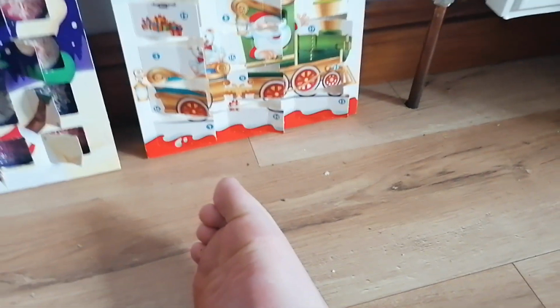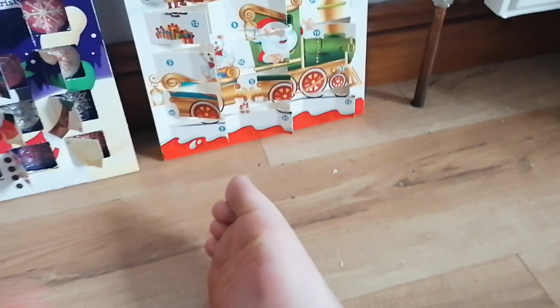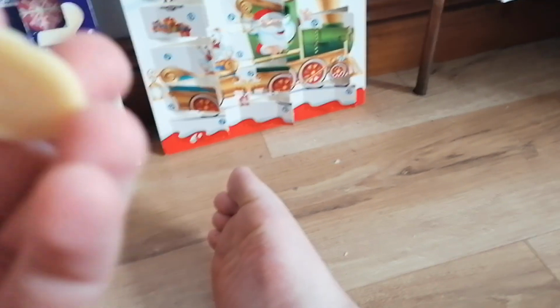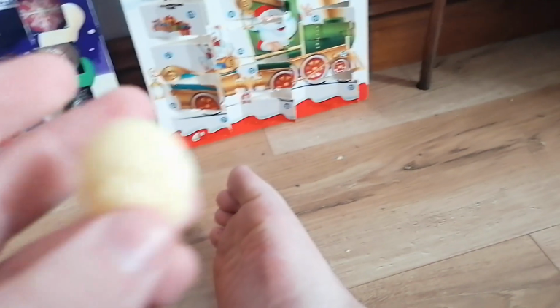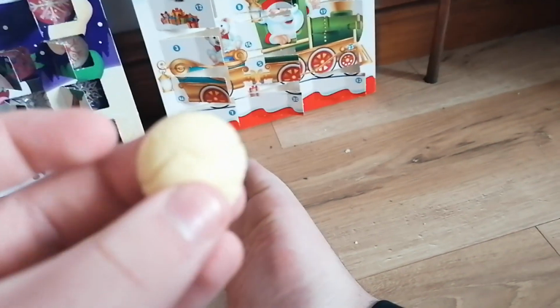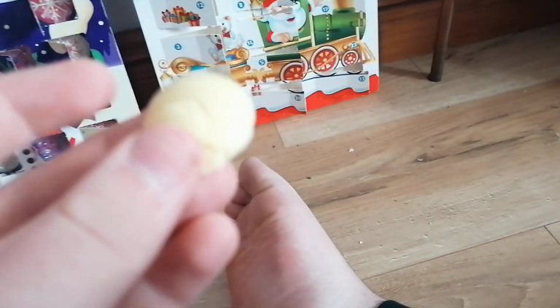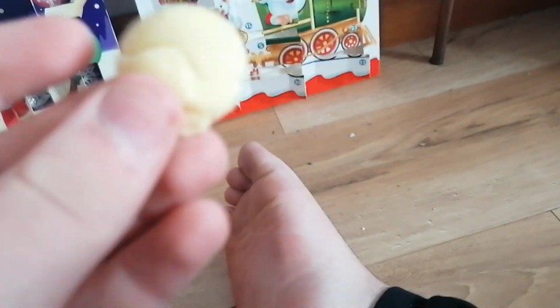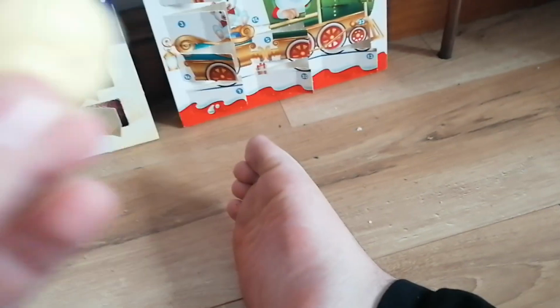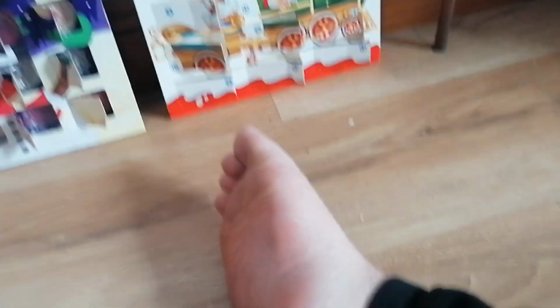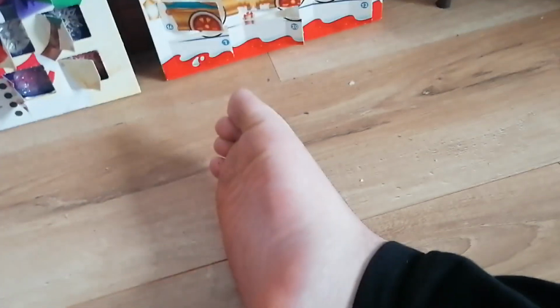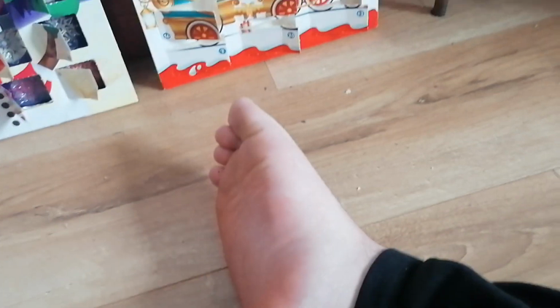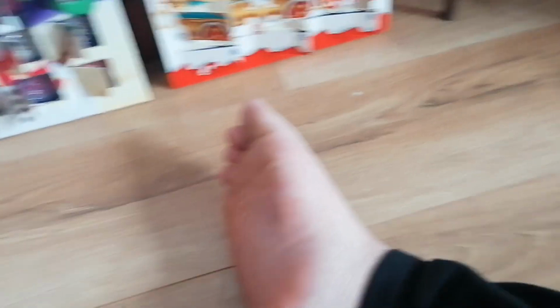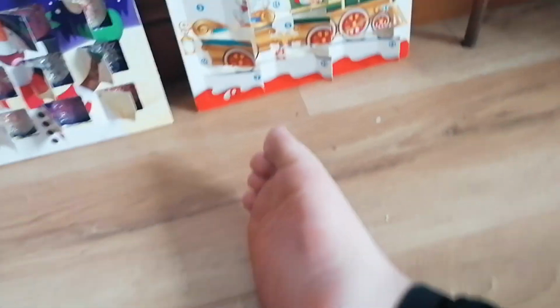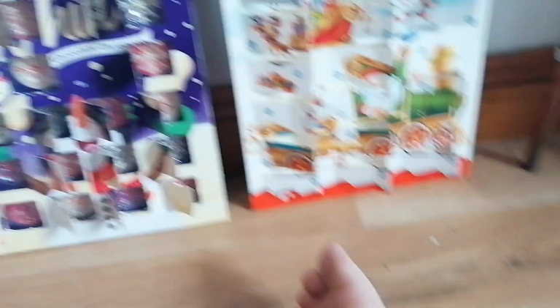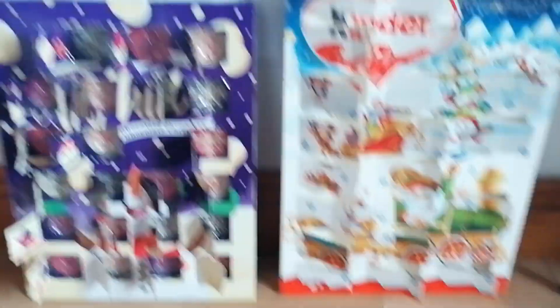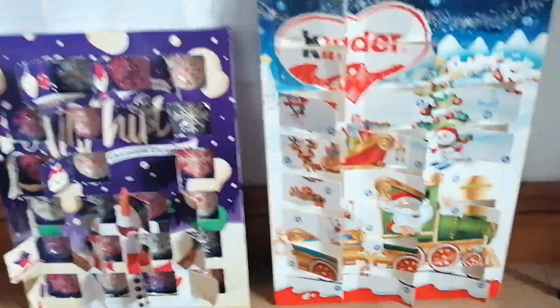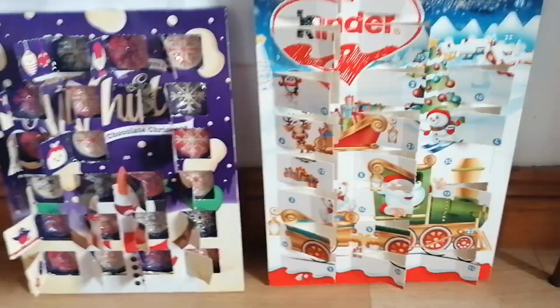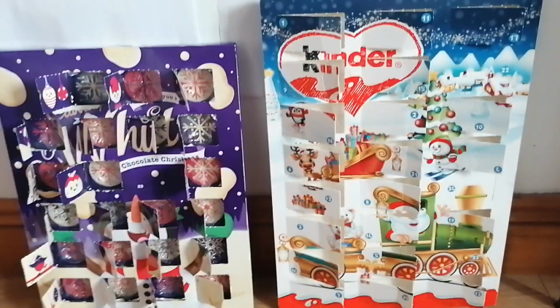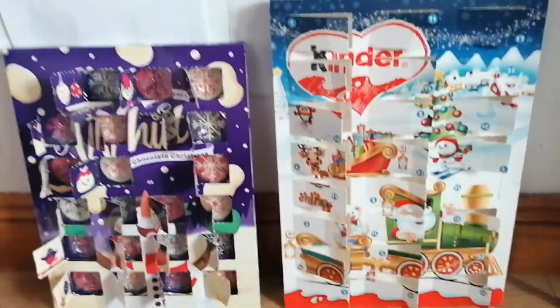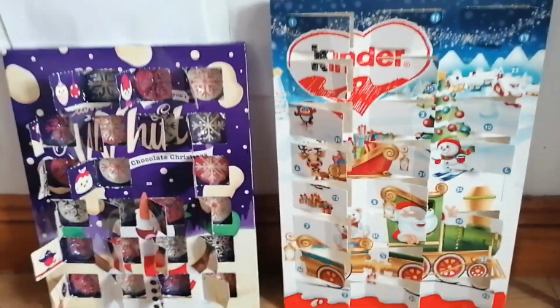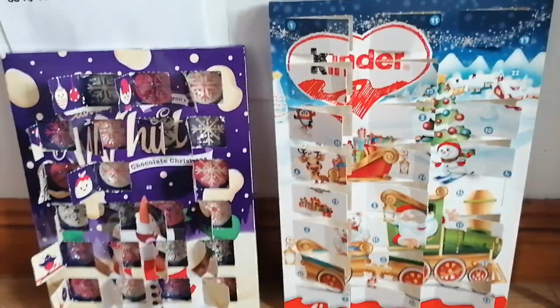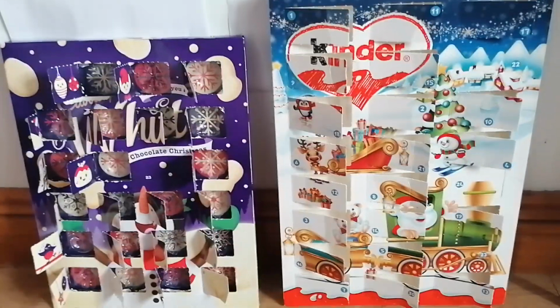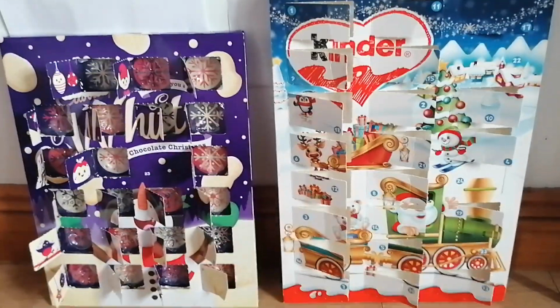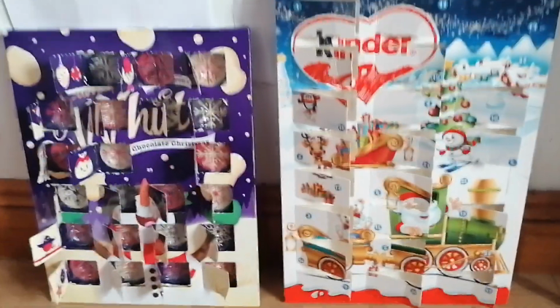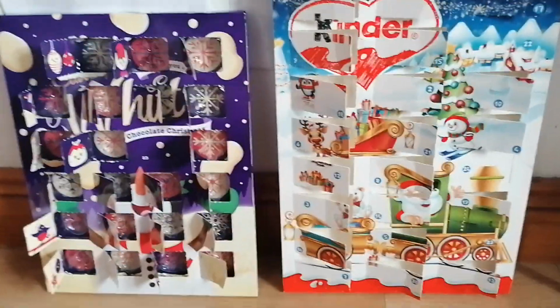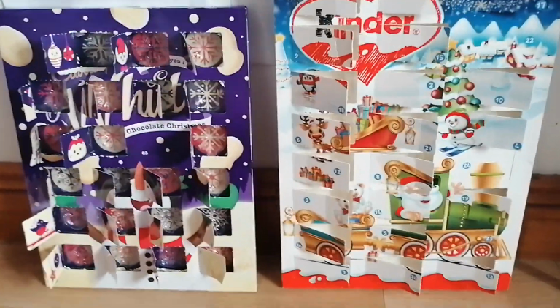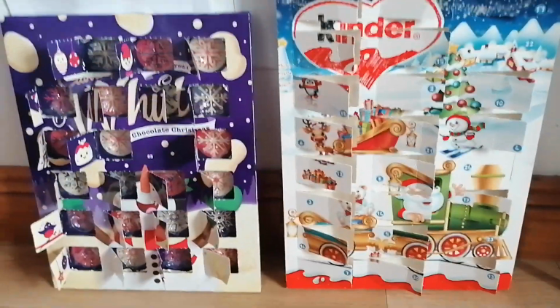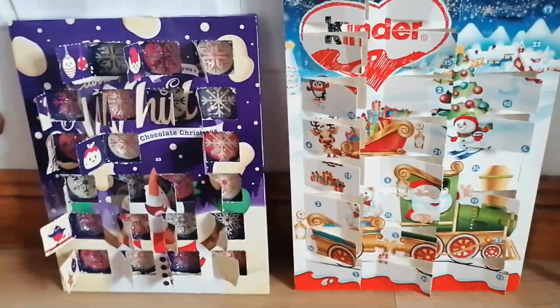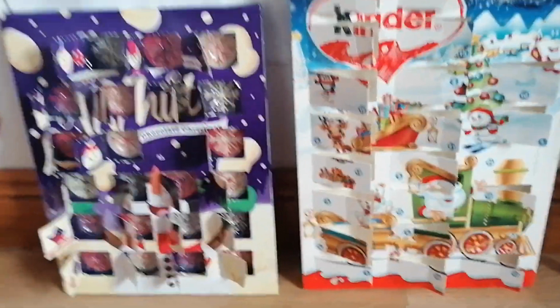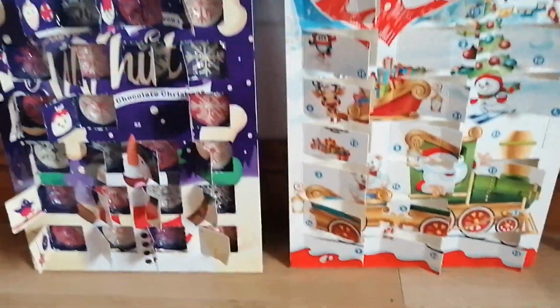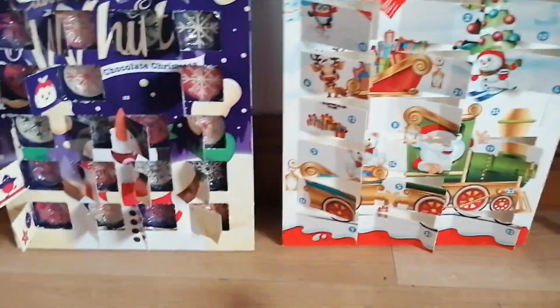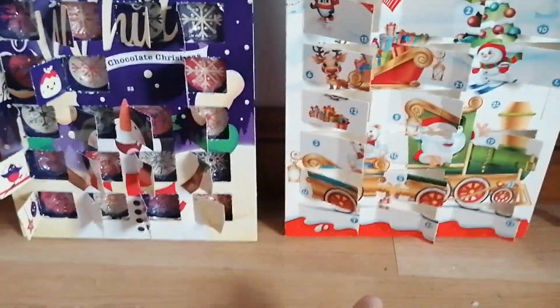Now it's time to eat this chocolate. Still good.